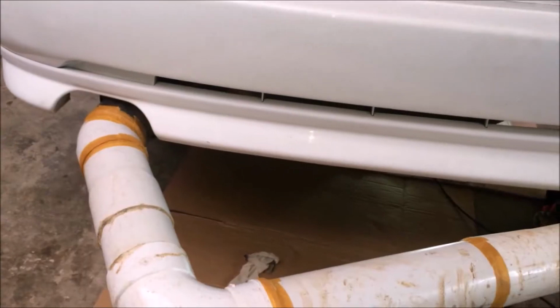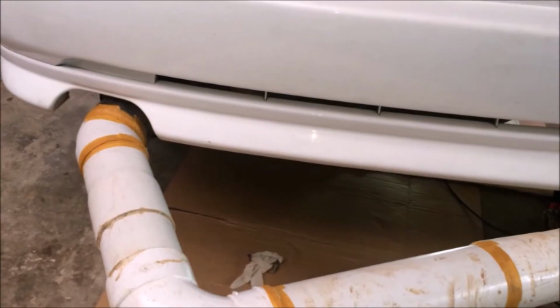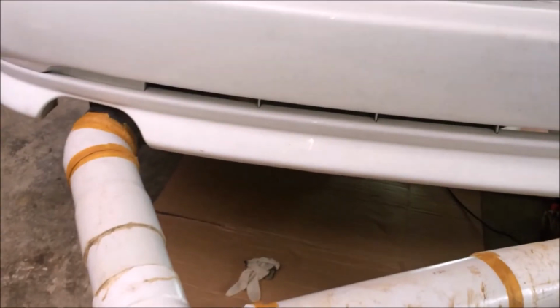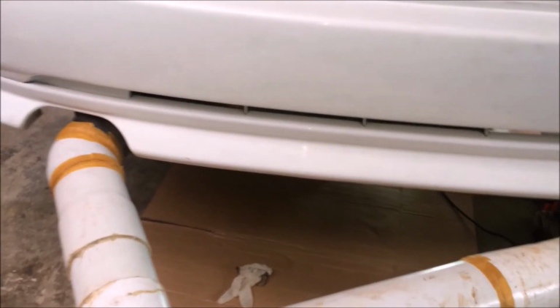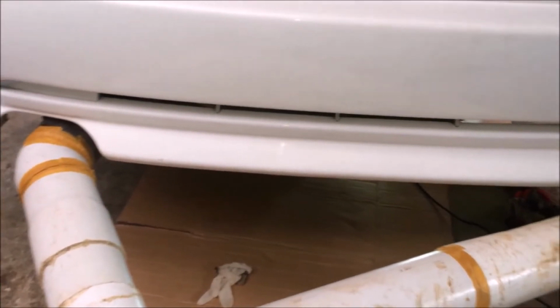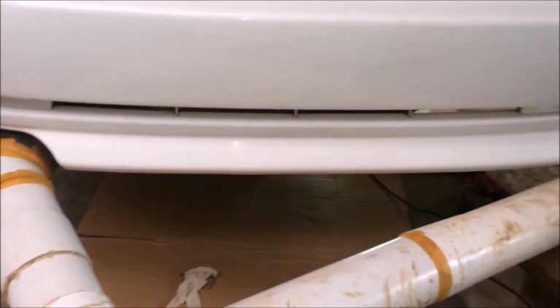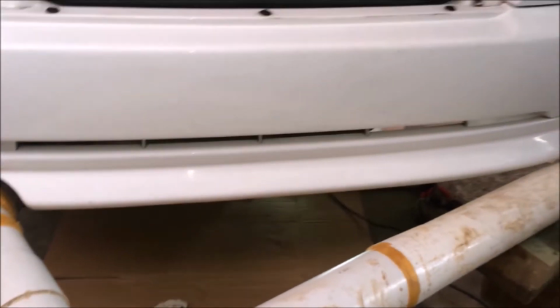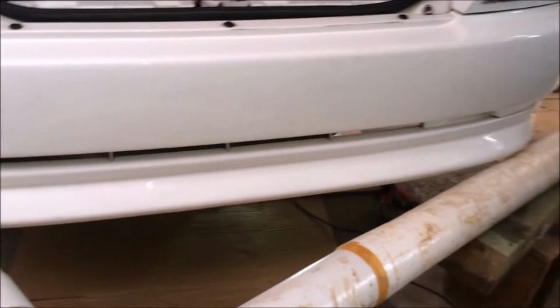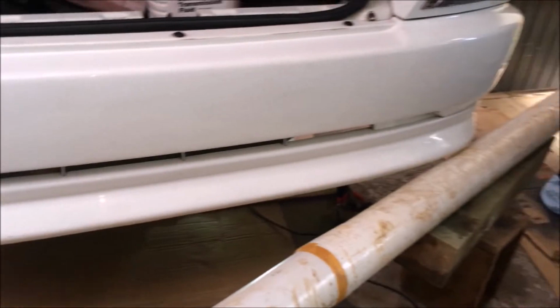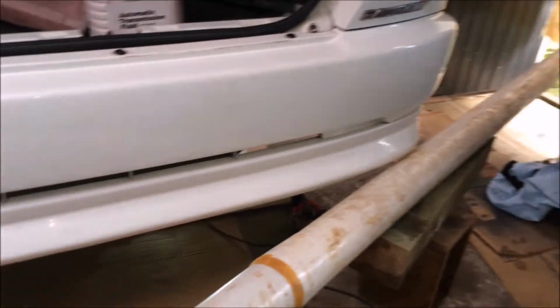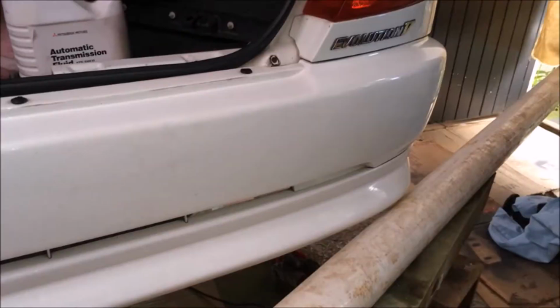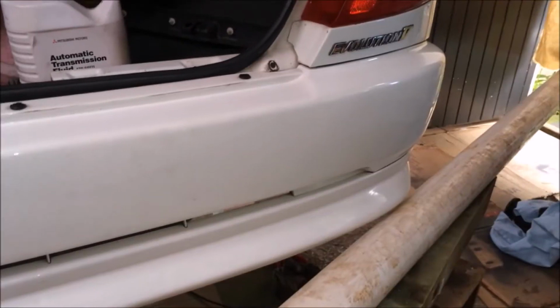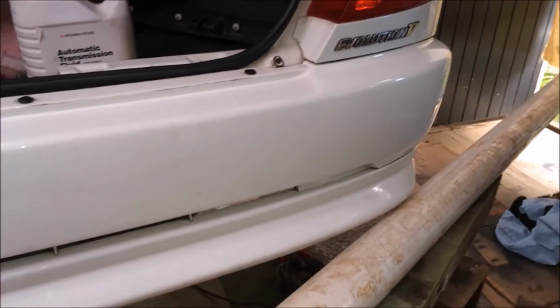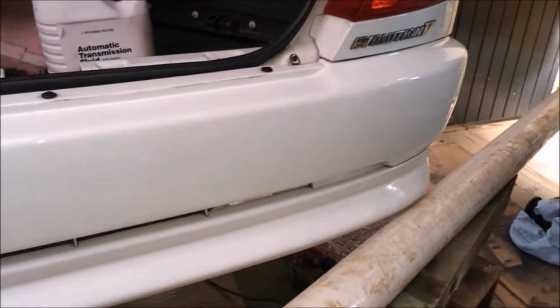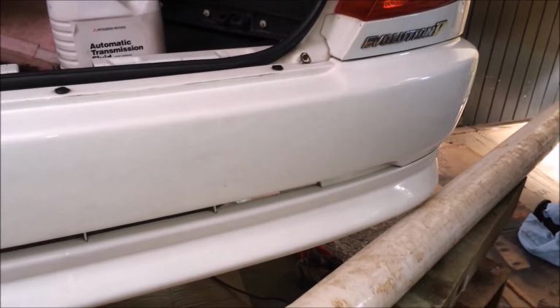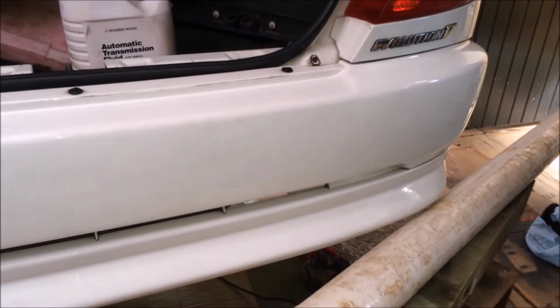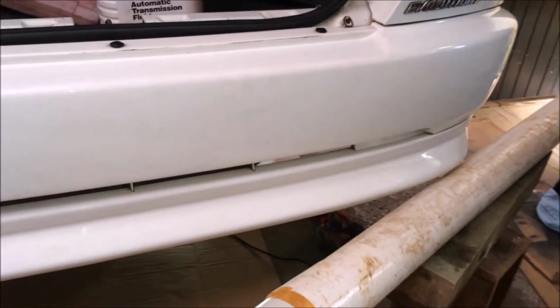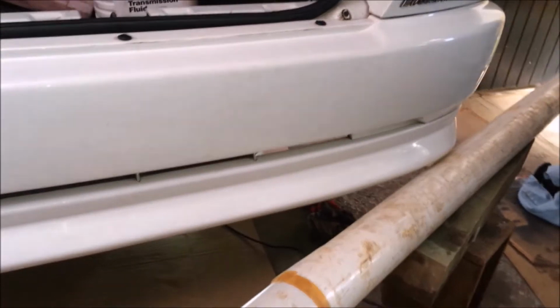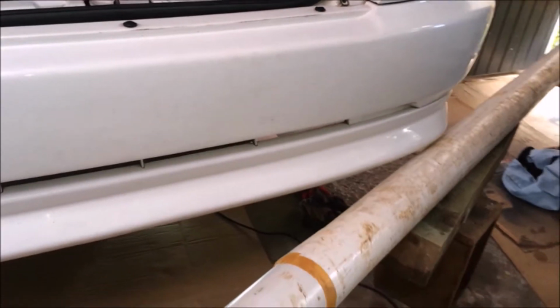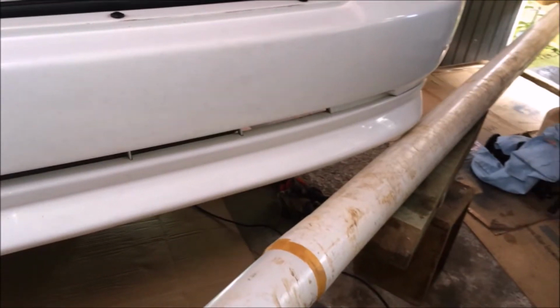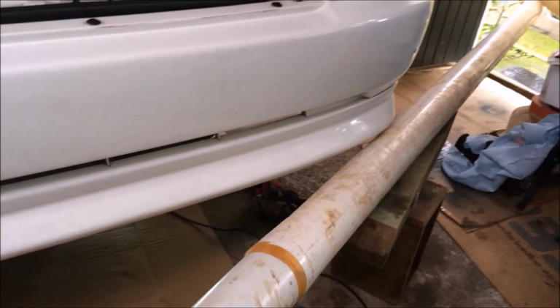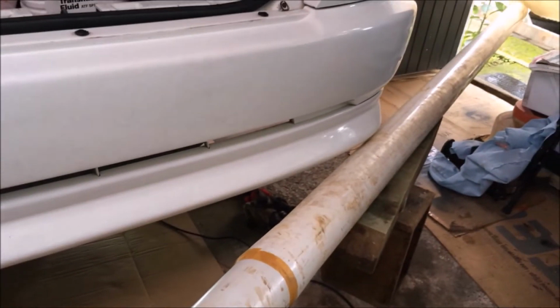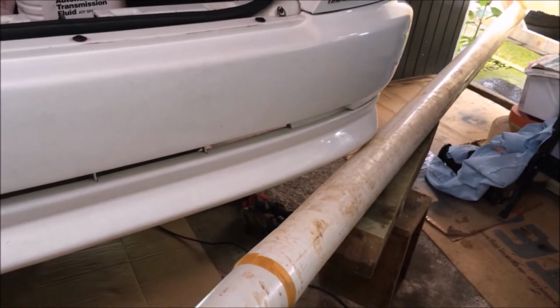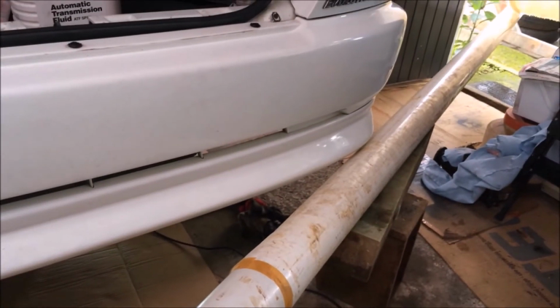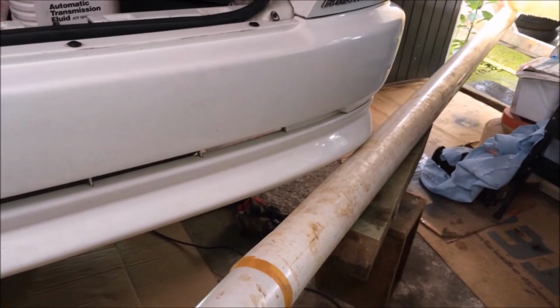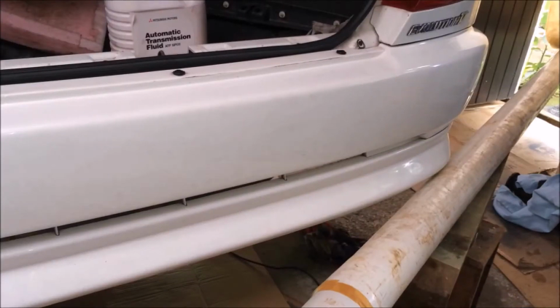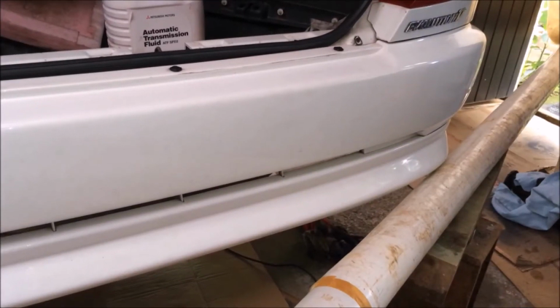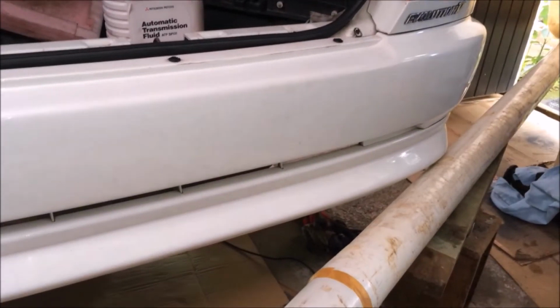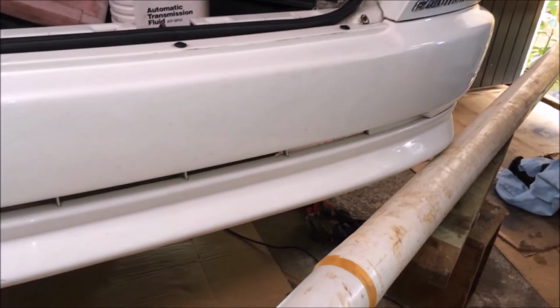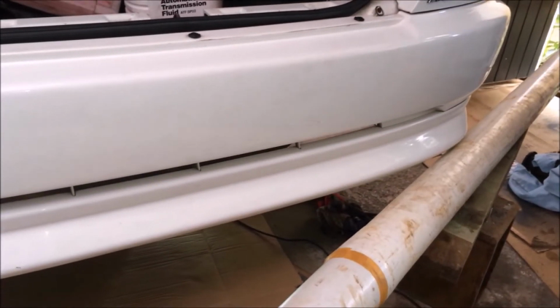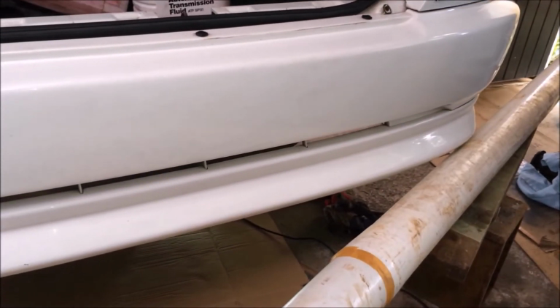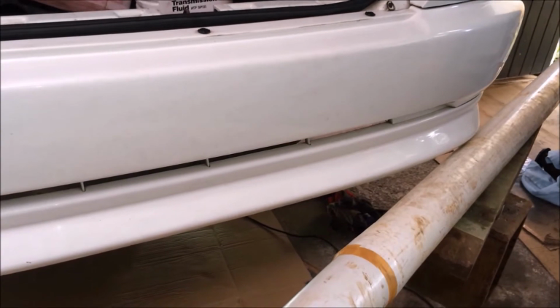I've connected up the exhaust system and vented it outside — it's easier to hear the pump. Otherwise it's too loud with the large exhaust, and it's a lot safer as well.